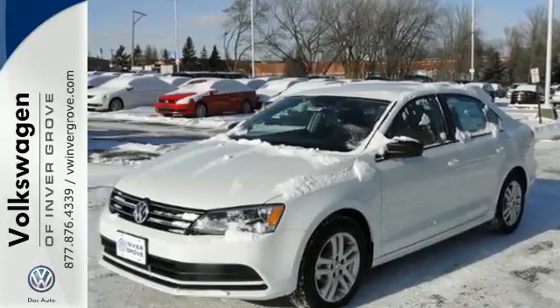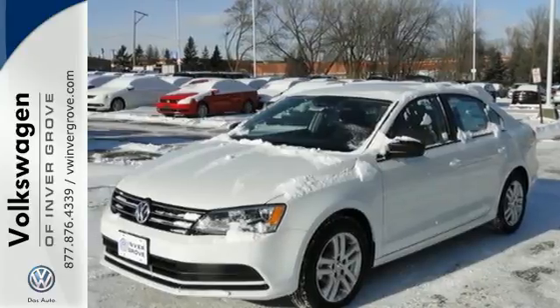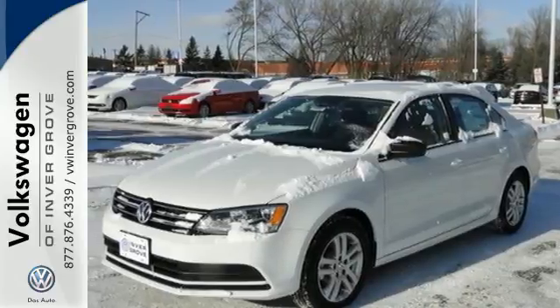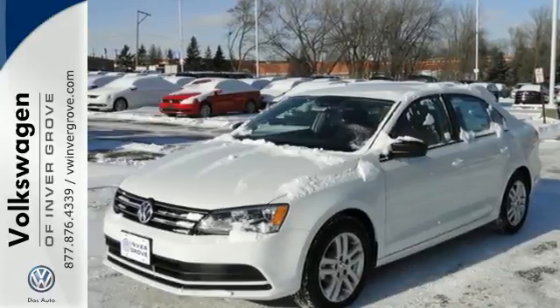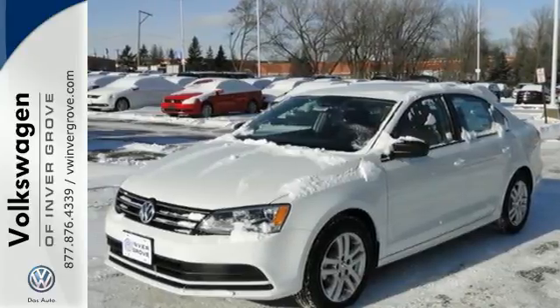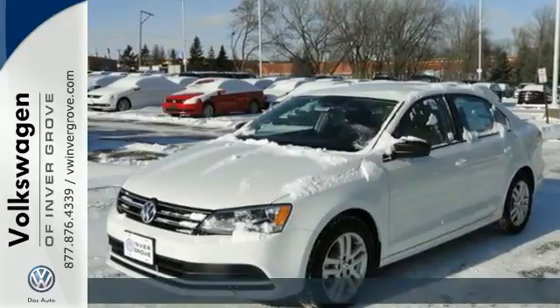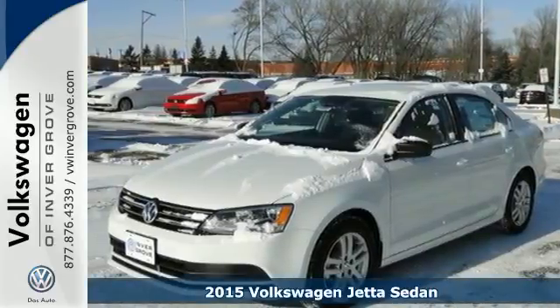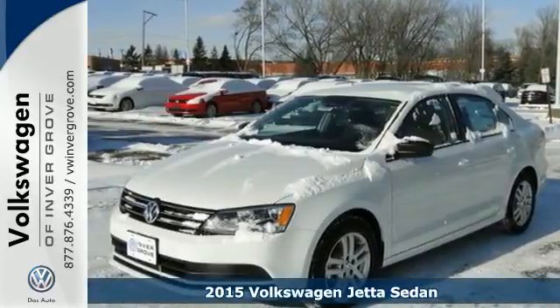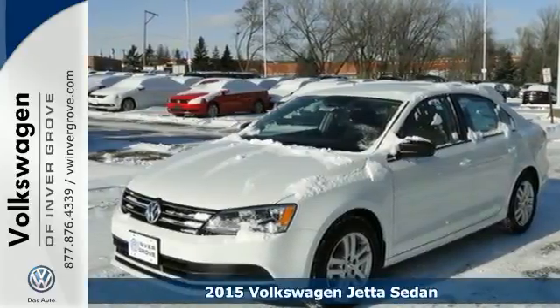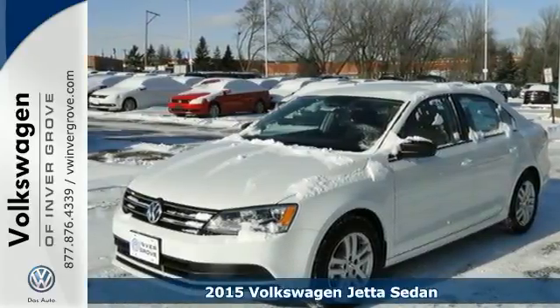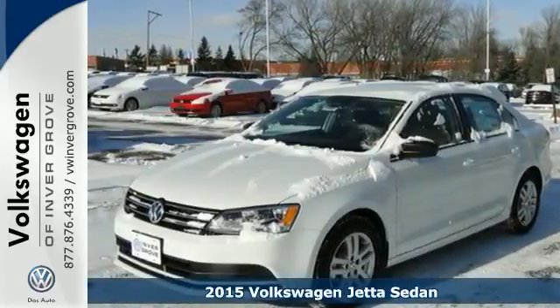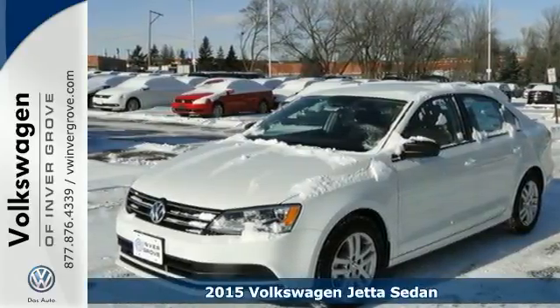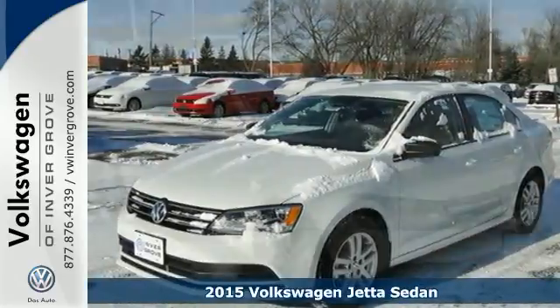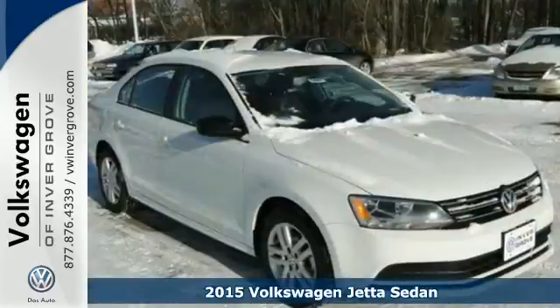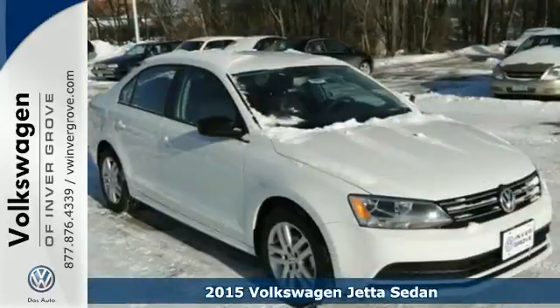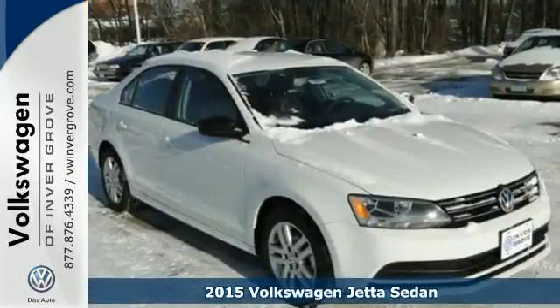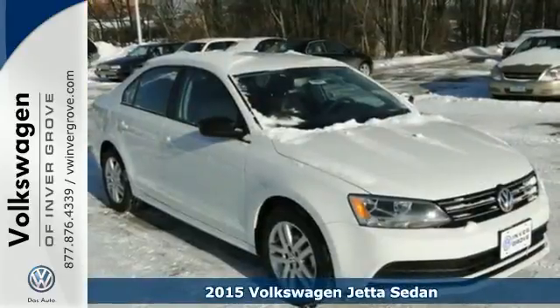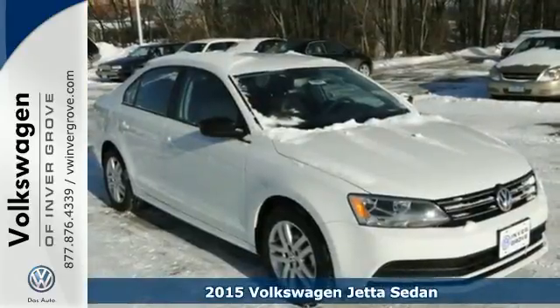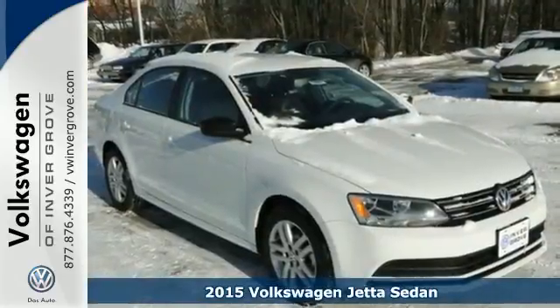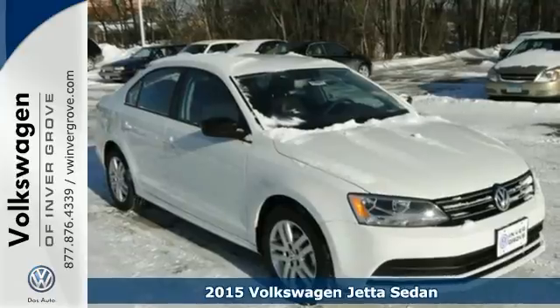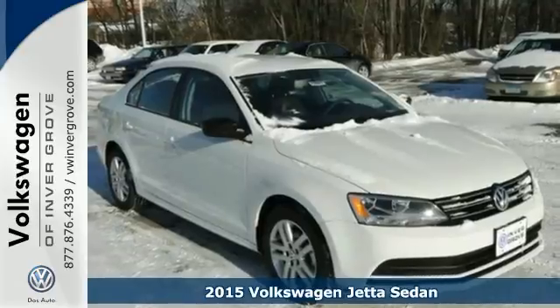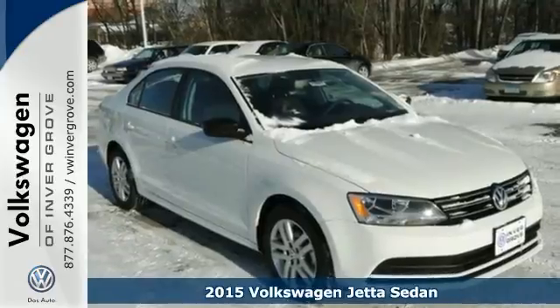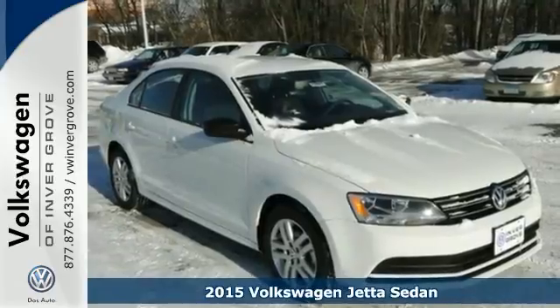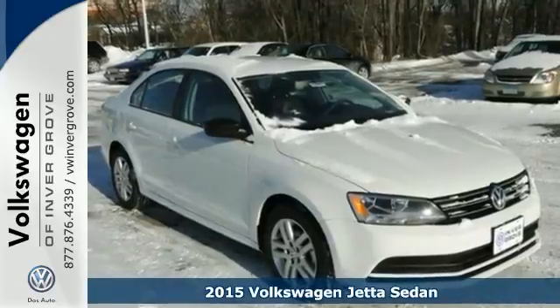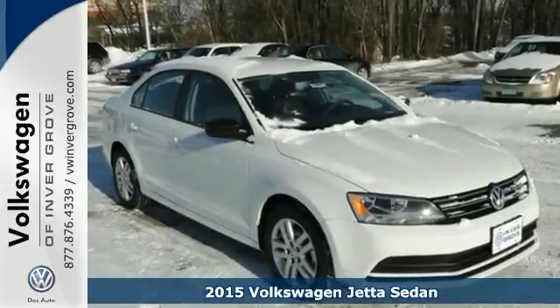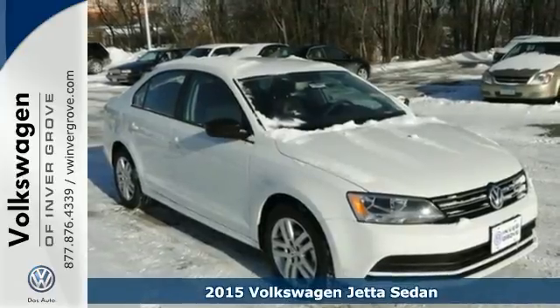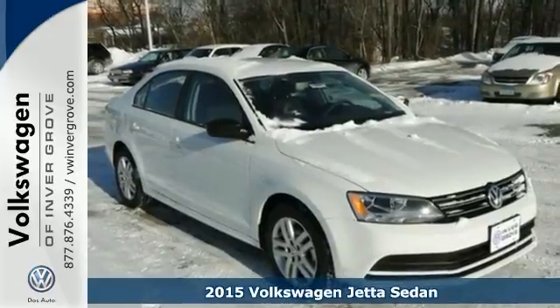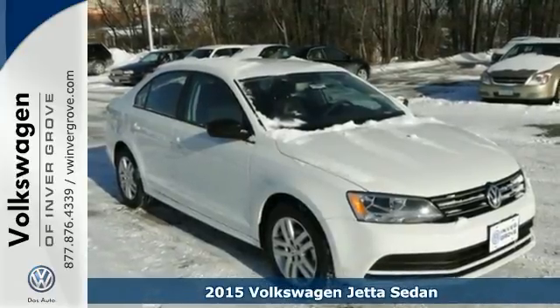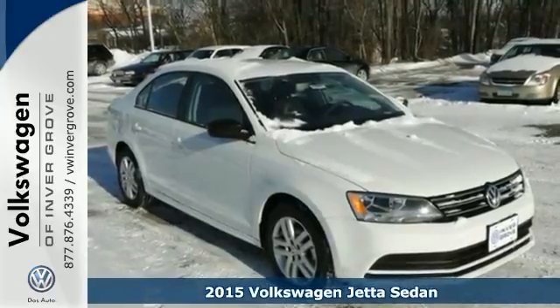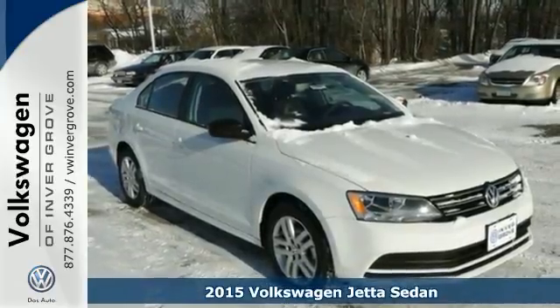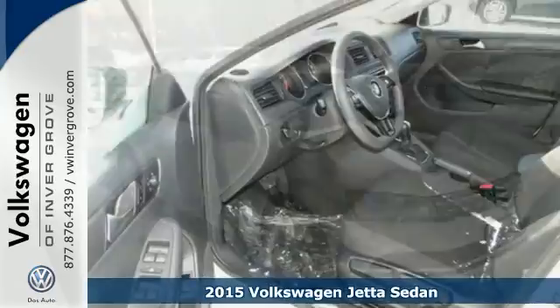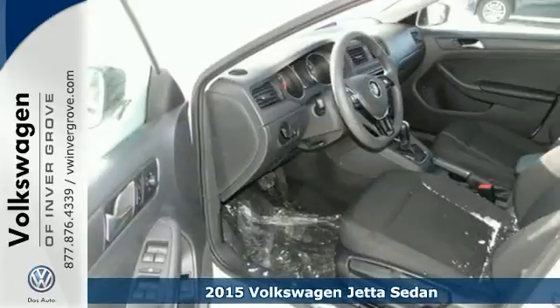Here's a 2015 Volkswagen Jetta. German engineering, craftsmanship and attention to detail make this Jetta so dynamic.